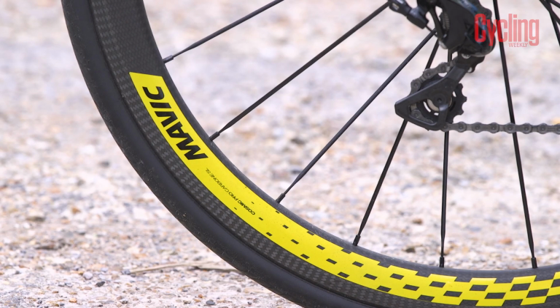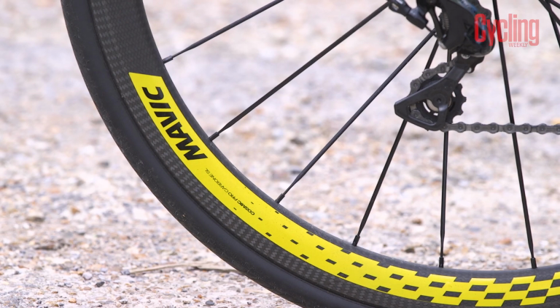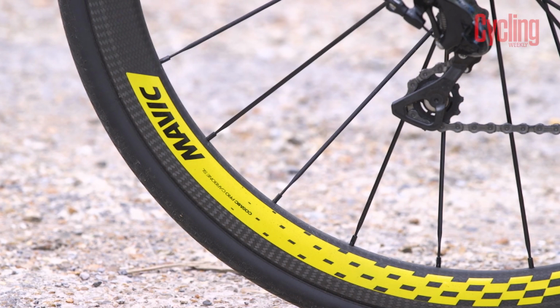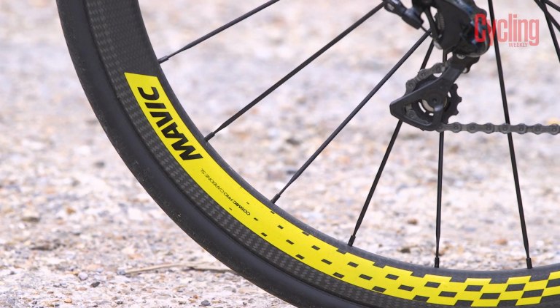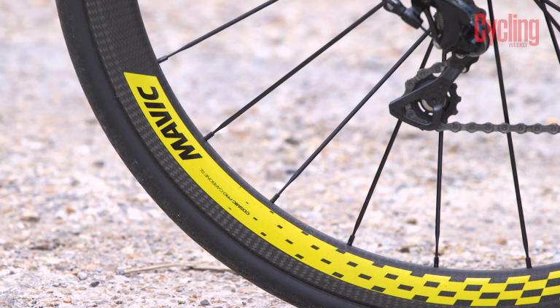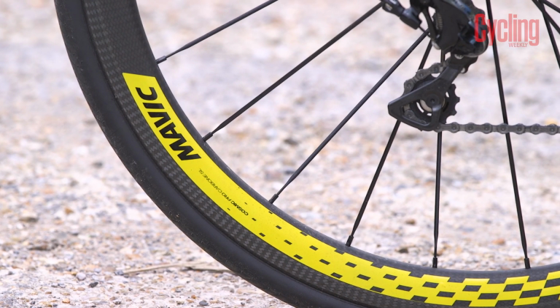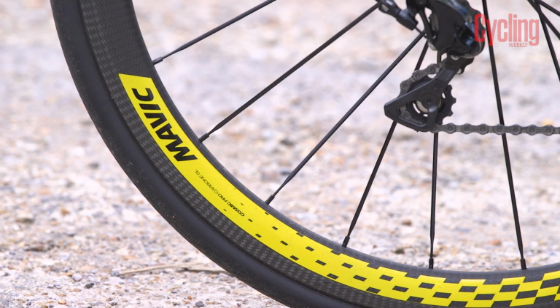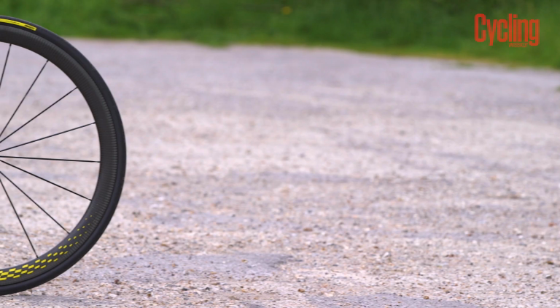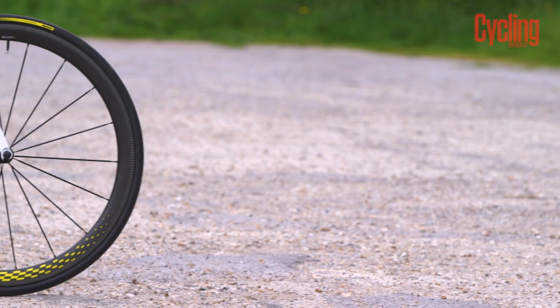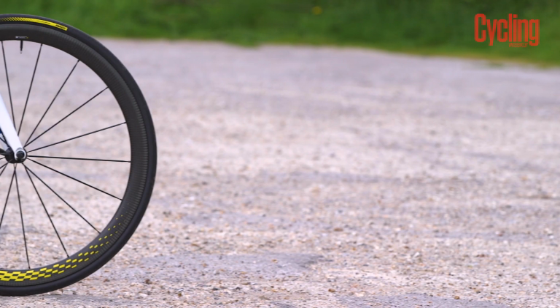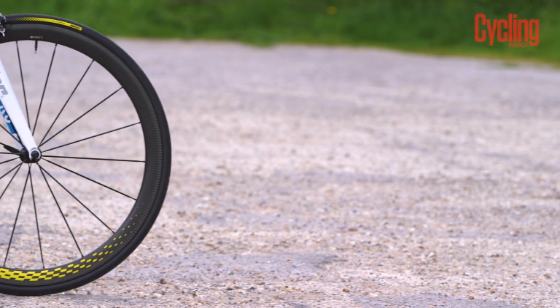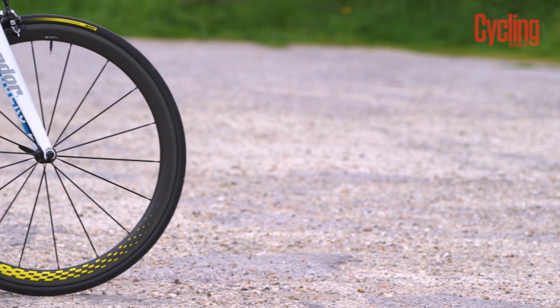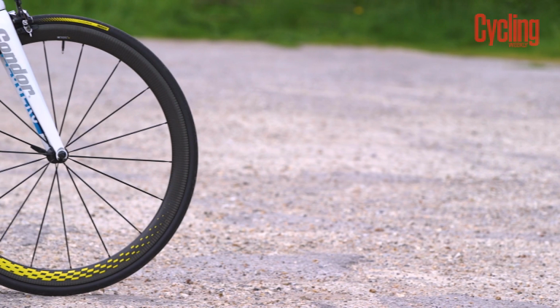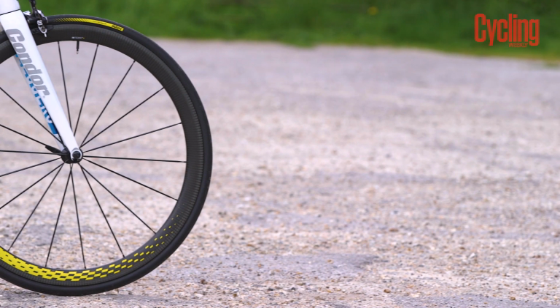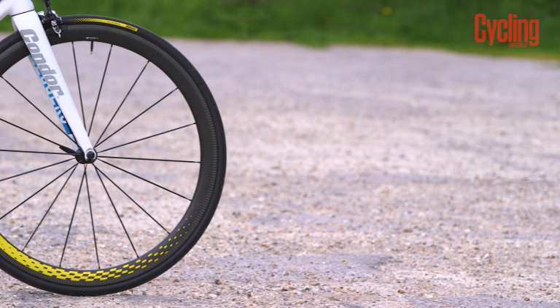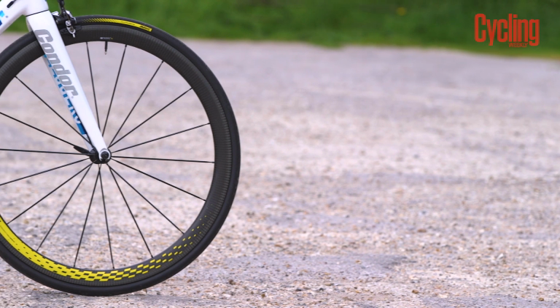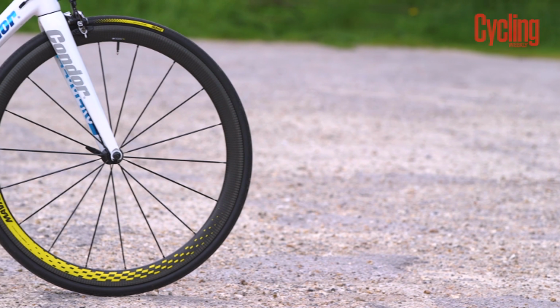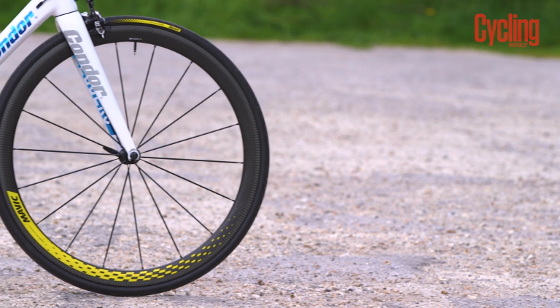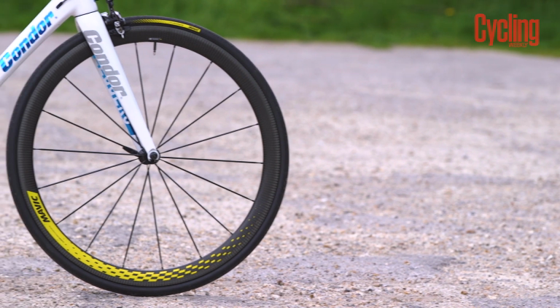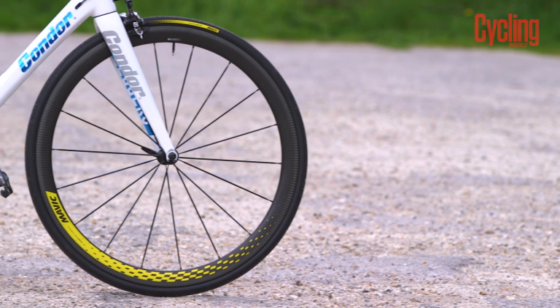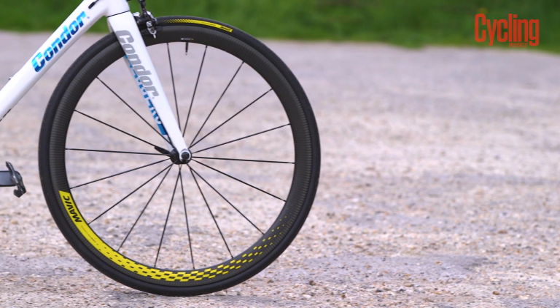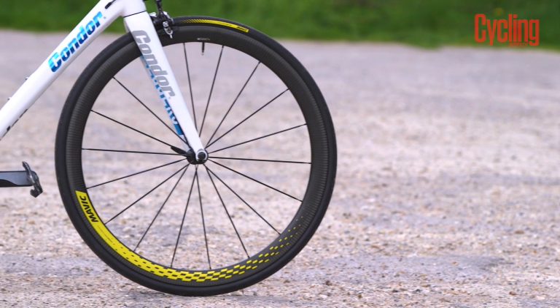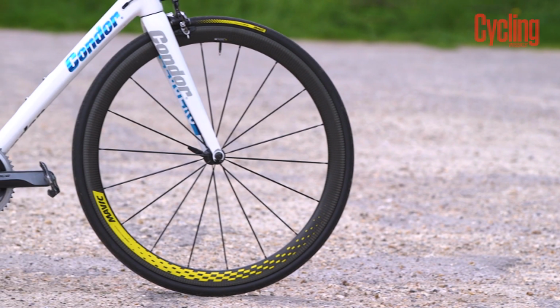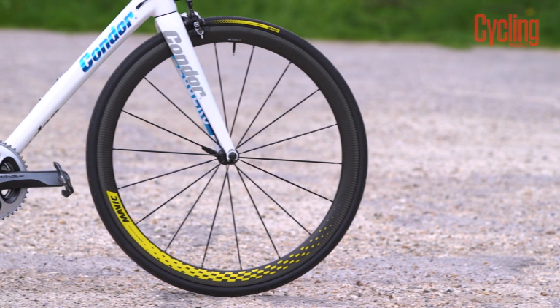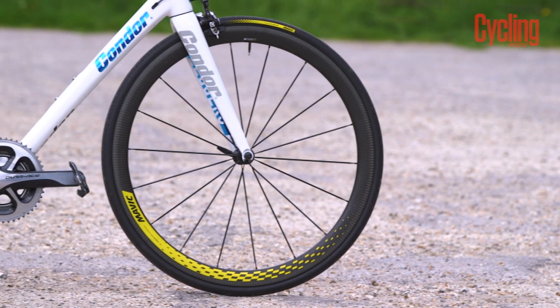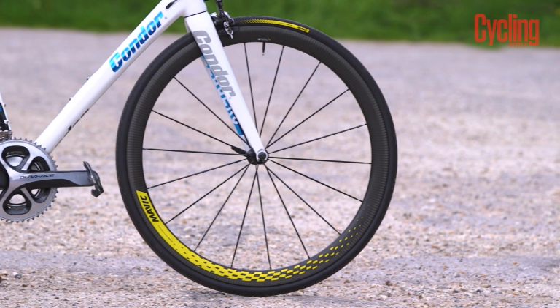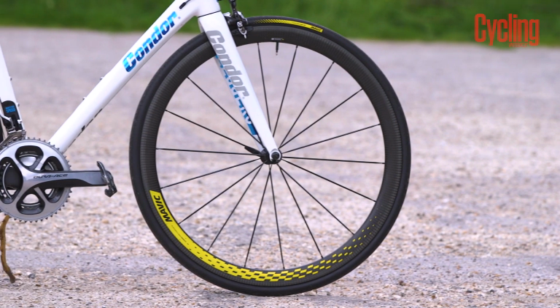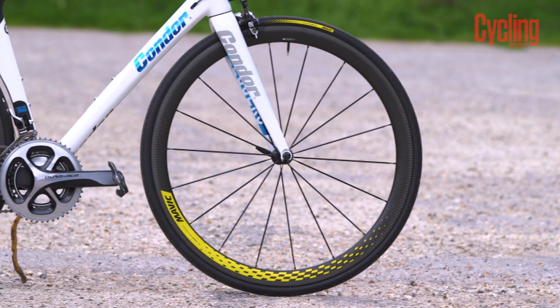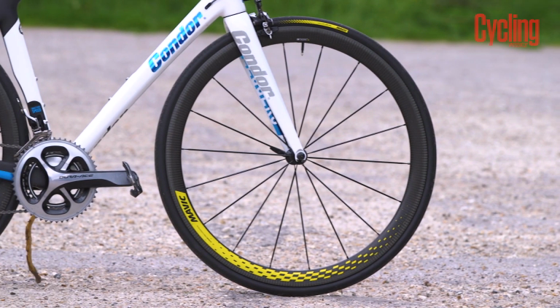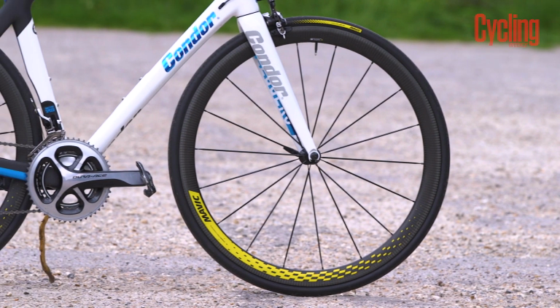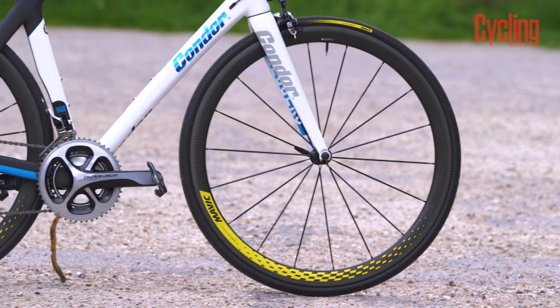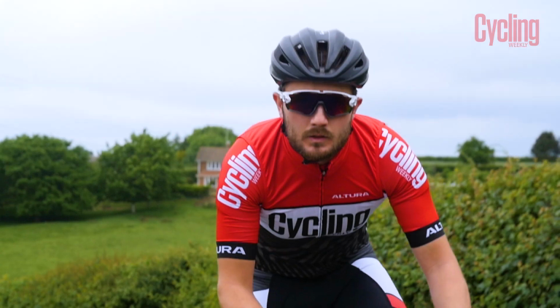I'd swap out these wheels in a heartbeat. They're a bit deep and you can certainly save some cash buying shallower options.